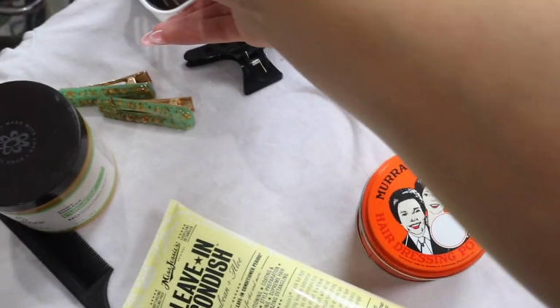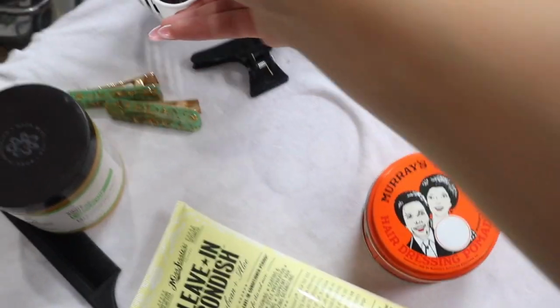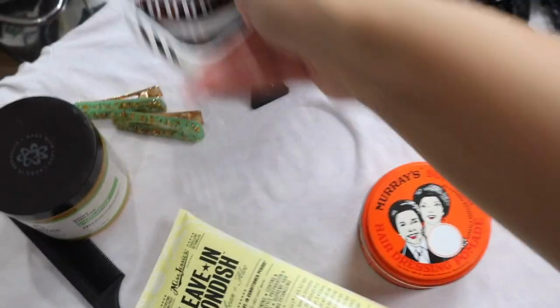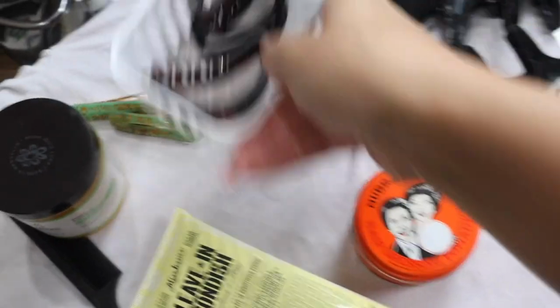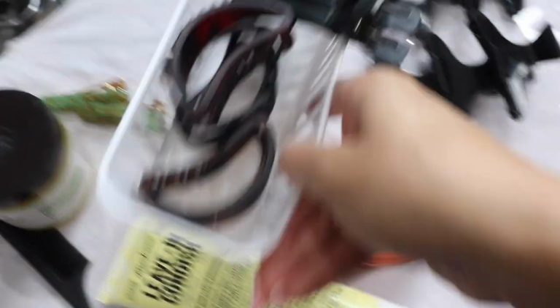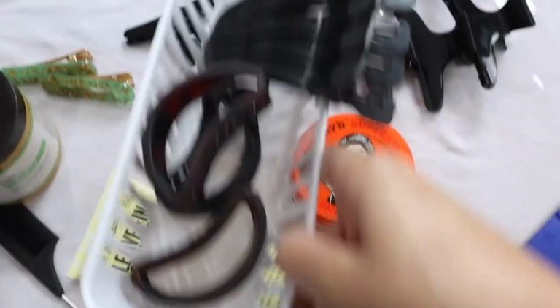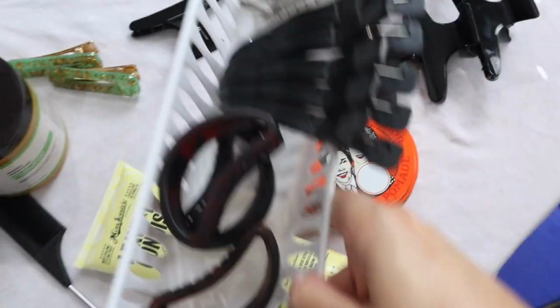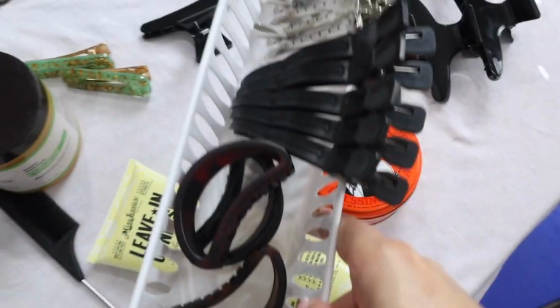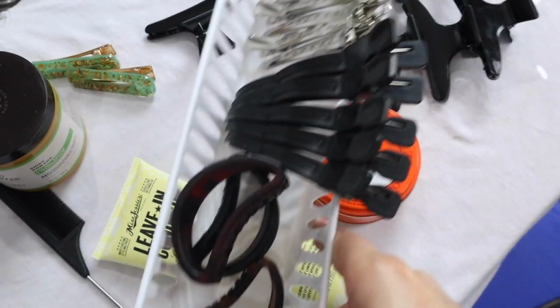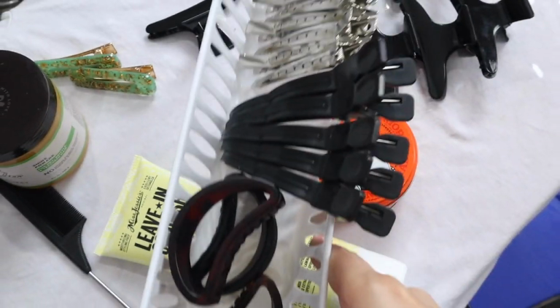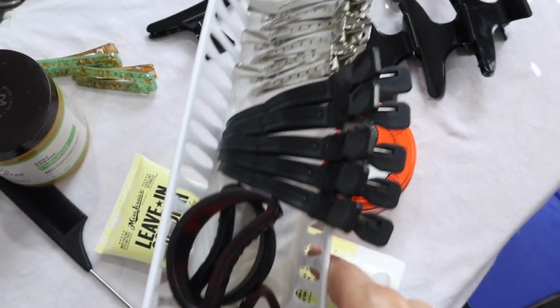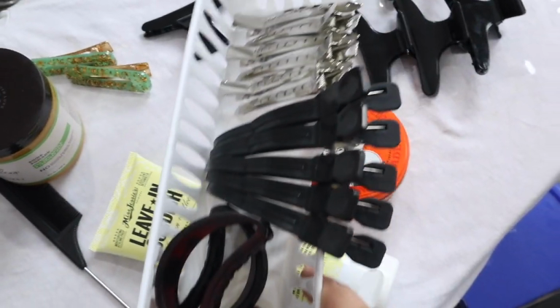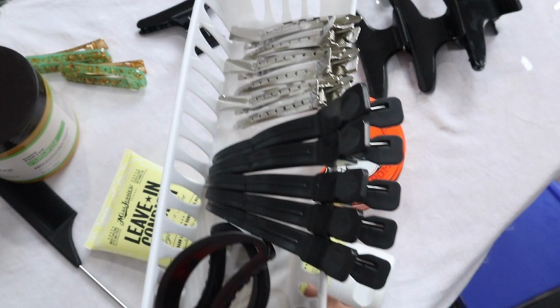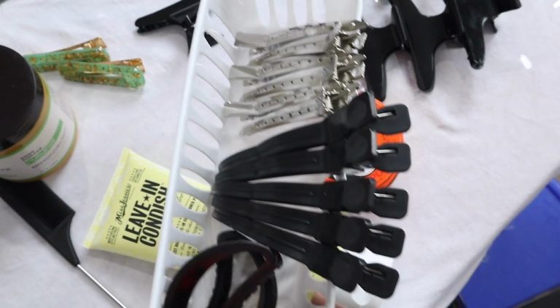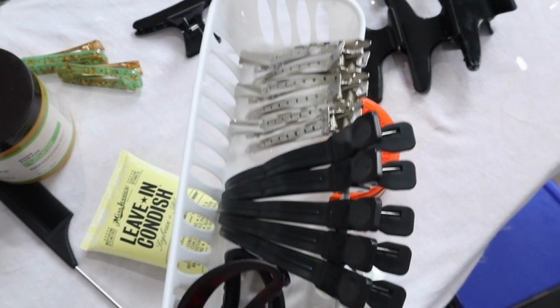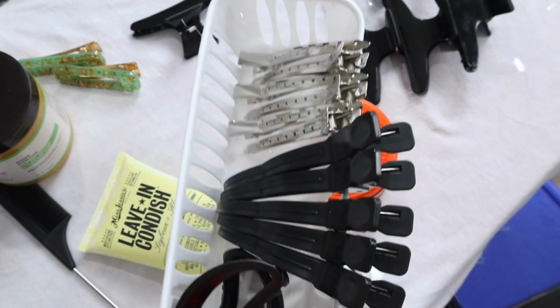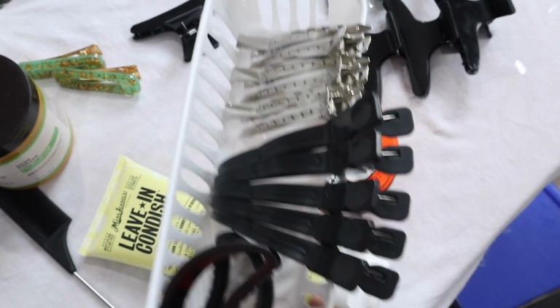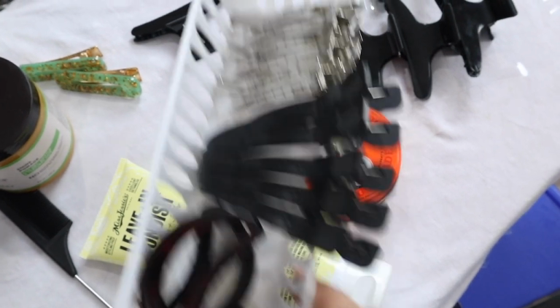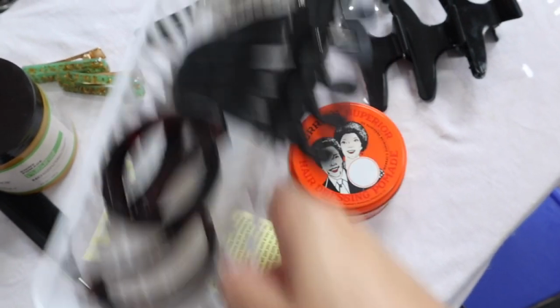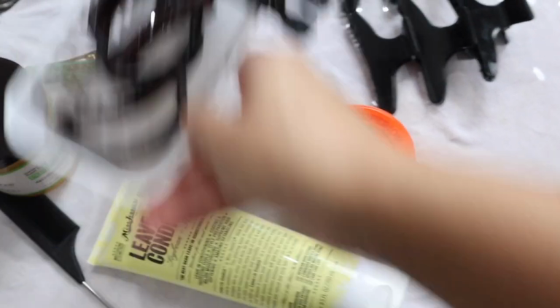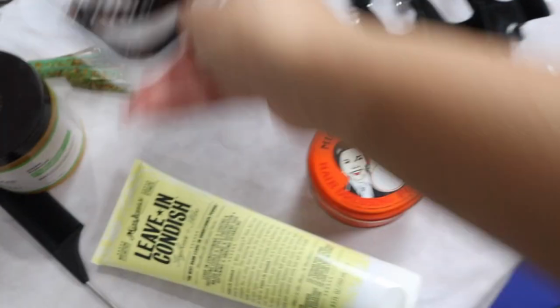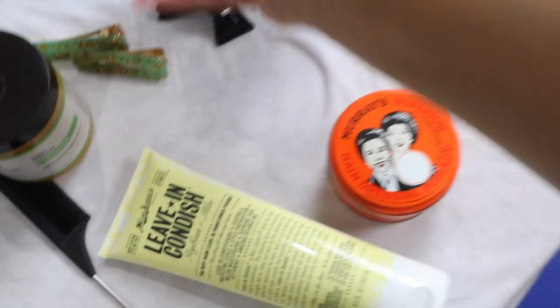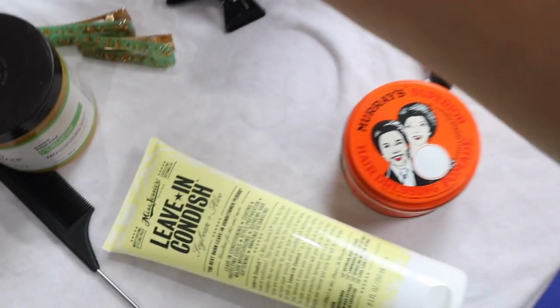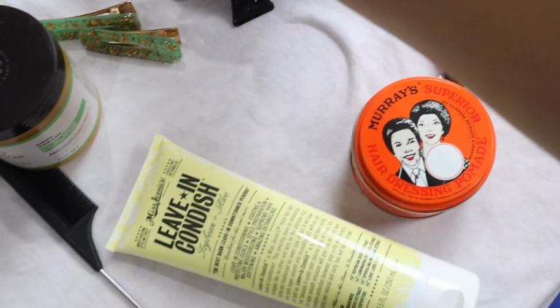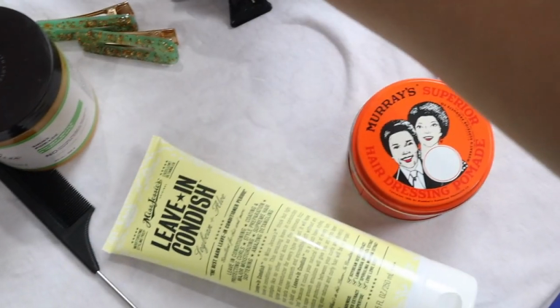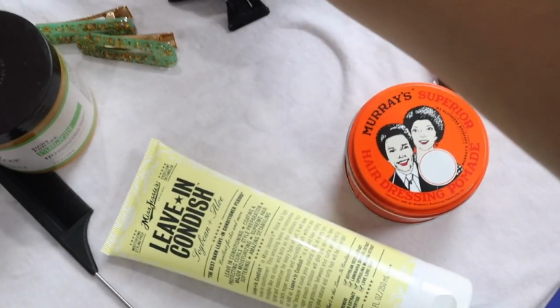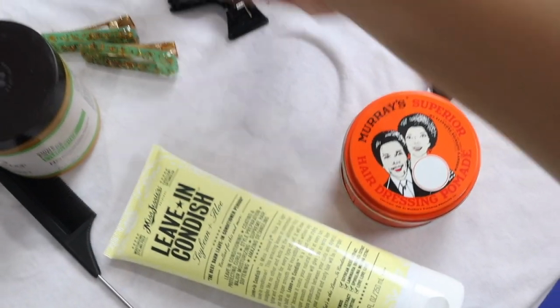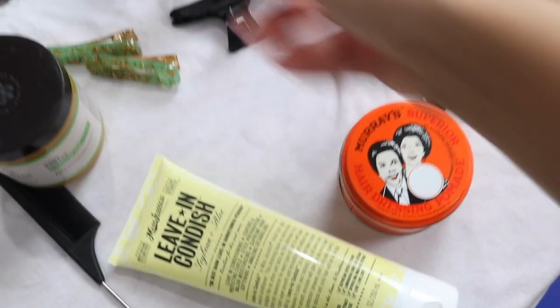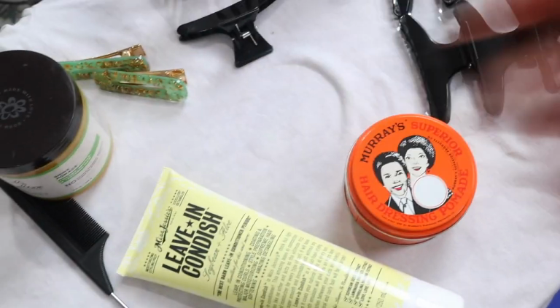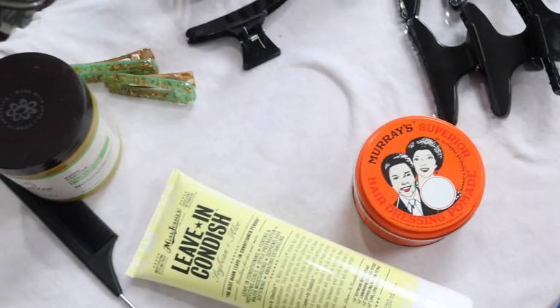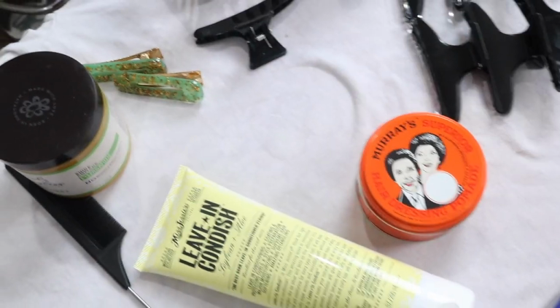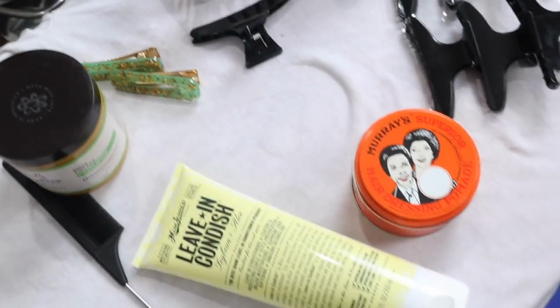Lastly, you're going to want some hair clips just to get the hair out of the way, a rat tail comb or some way to part your hair, and also a brush just in case.